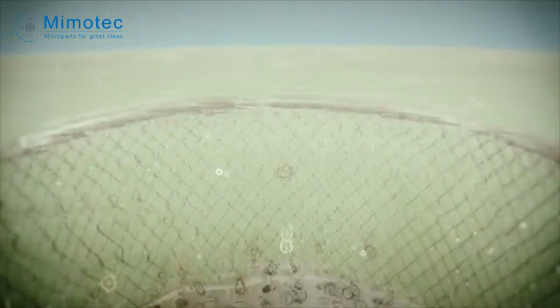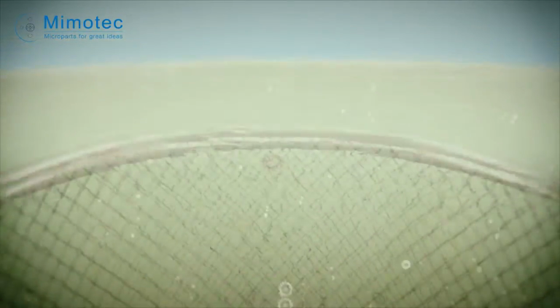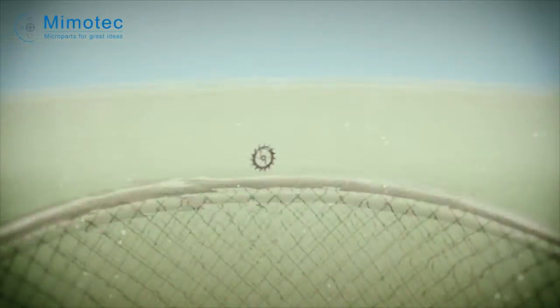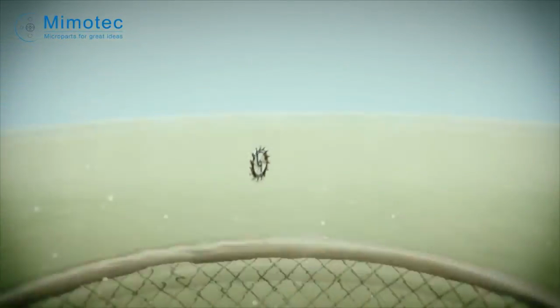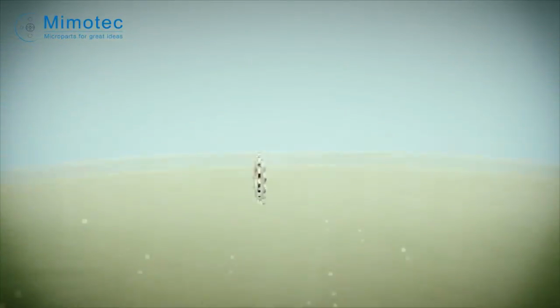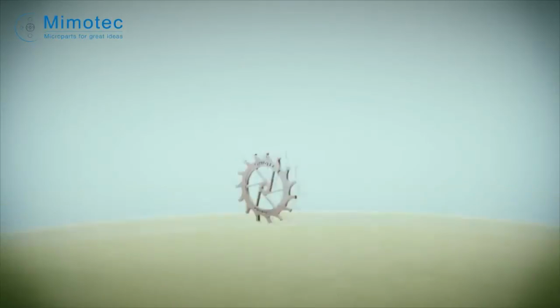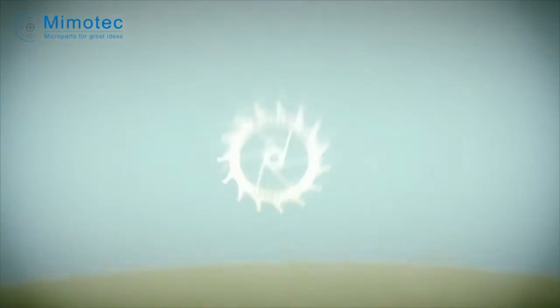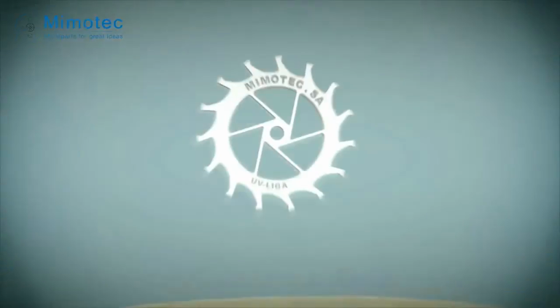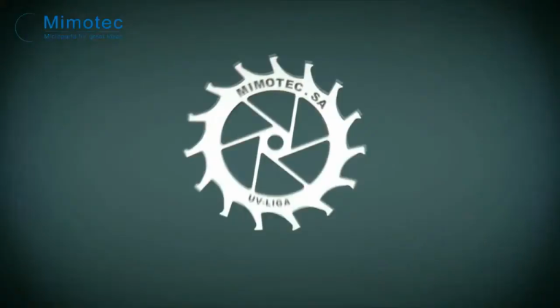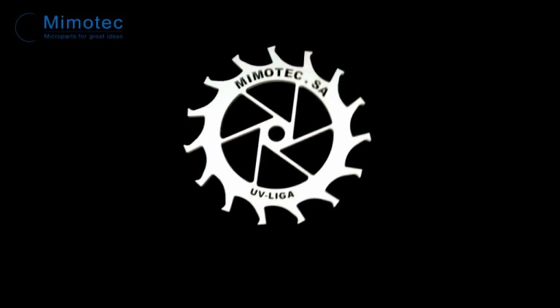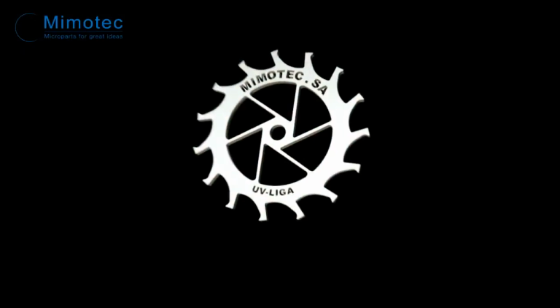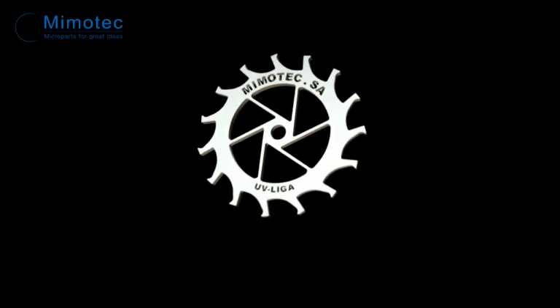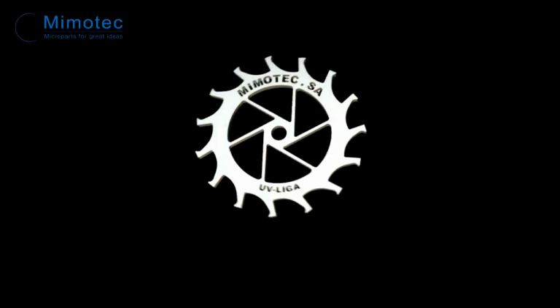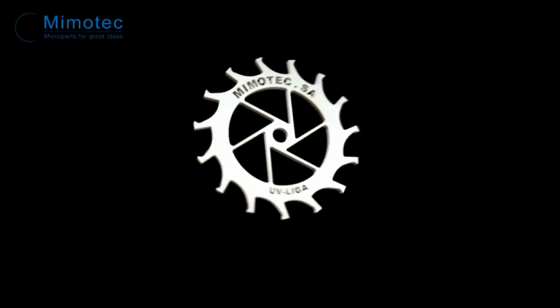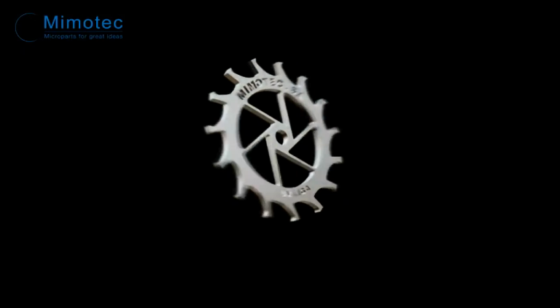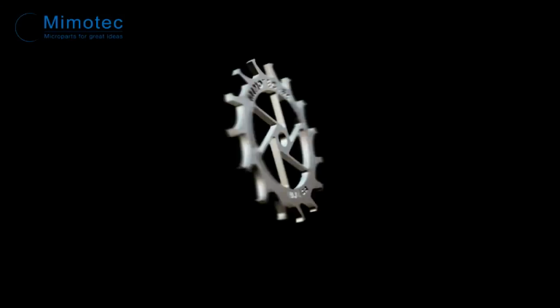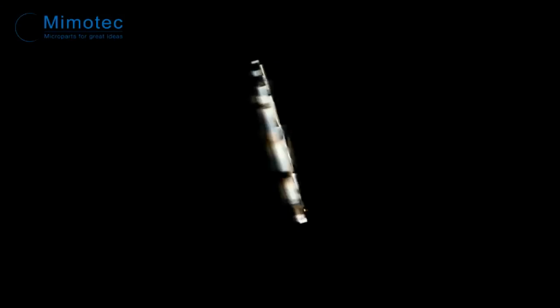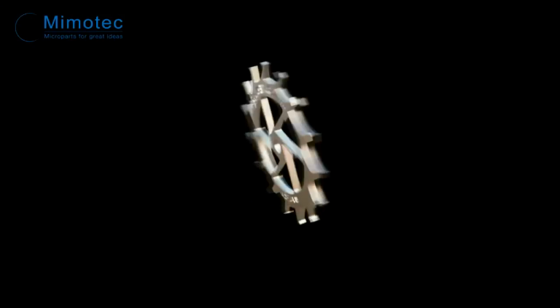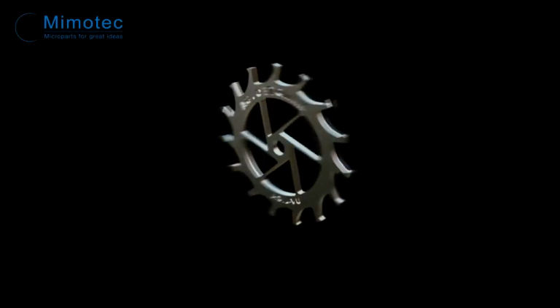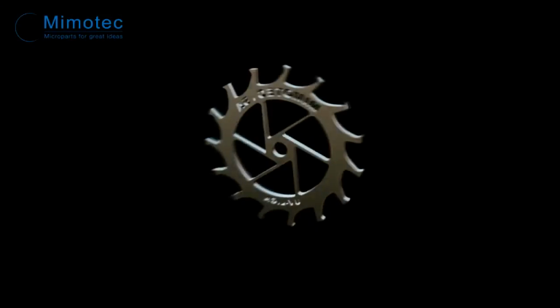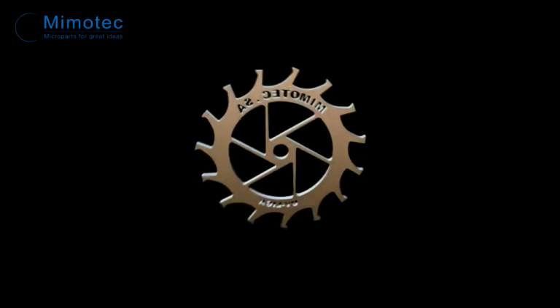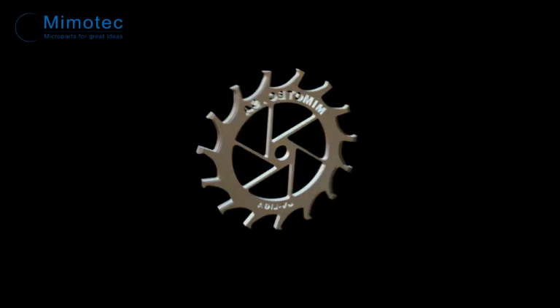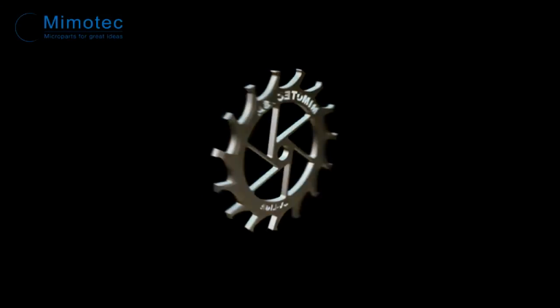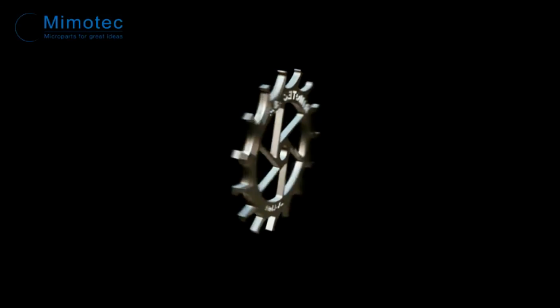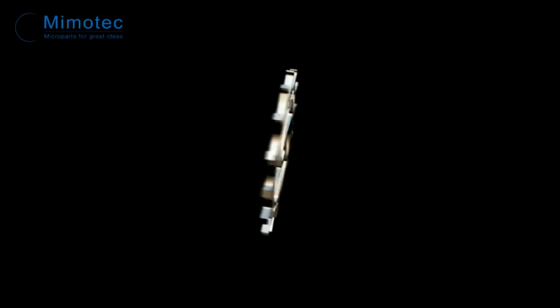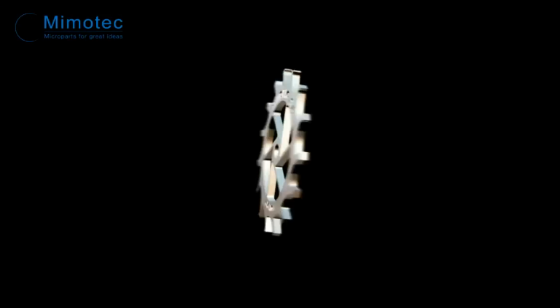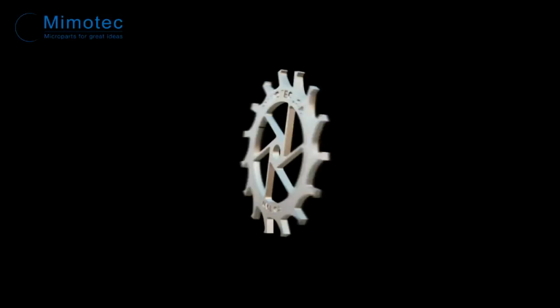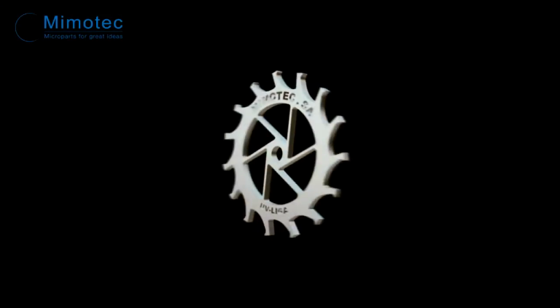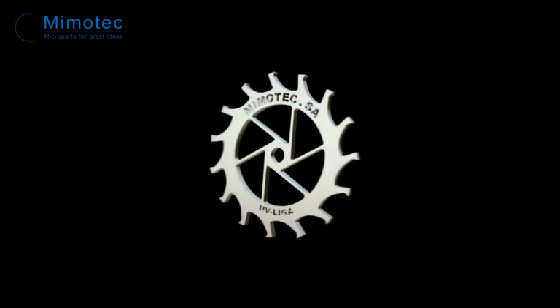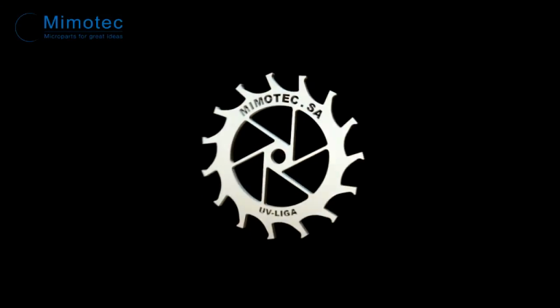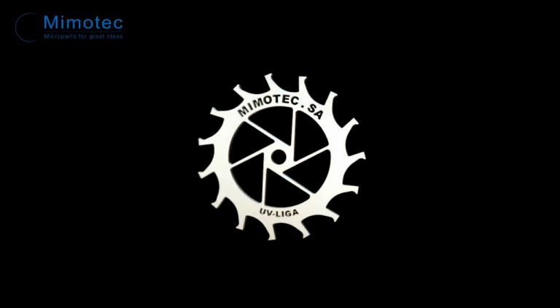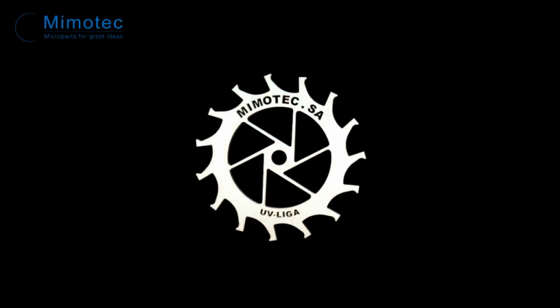These parts are of an incredible precision, an irreproachable quality, and ready to use.